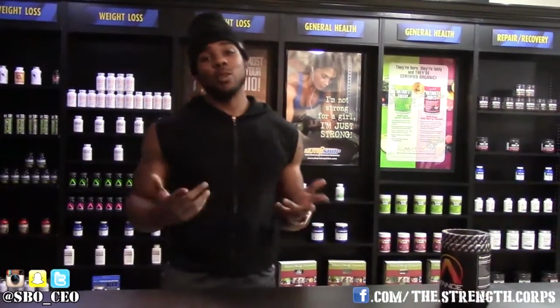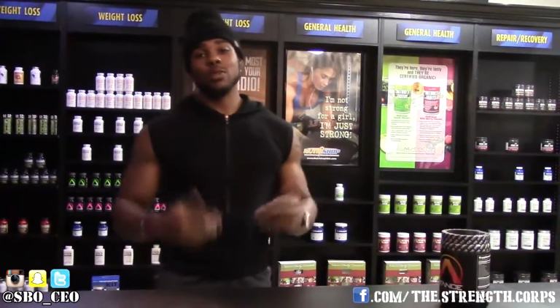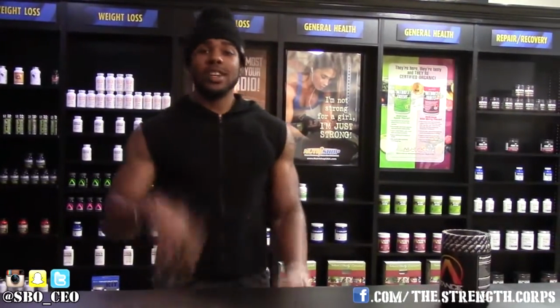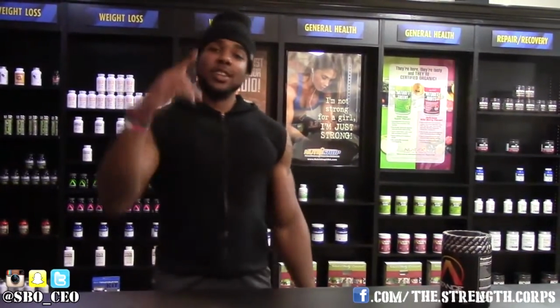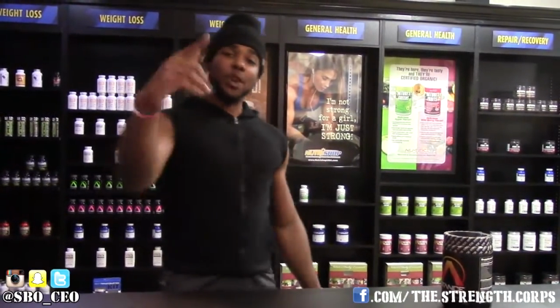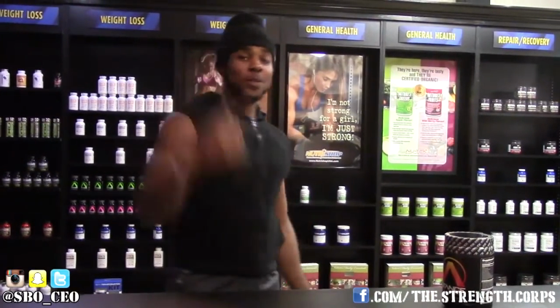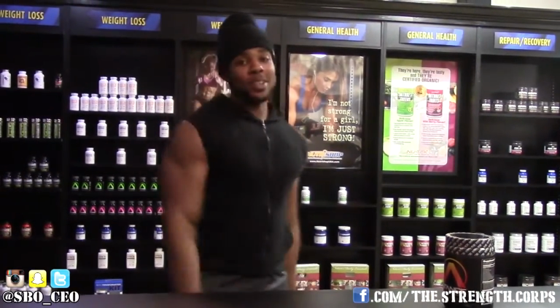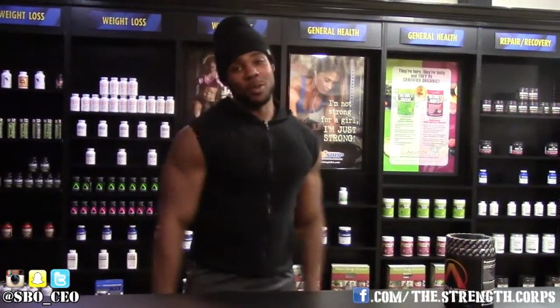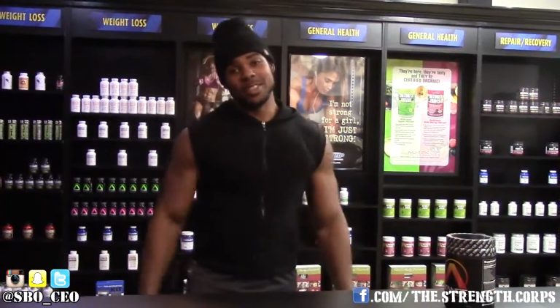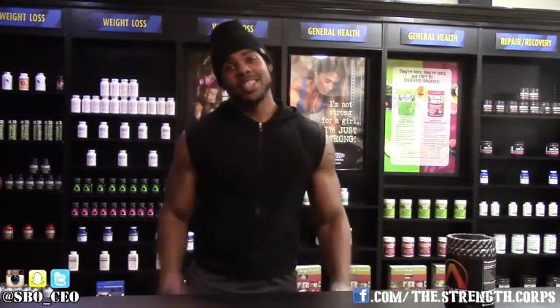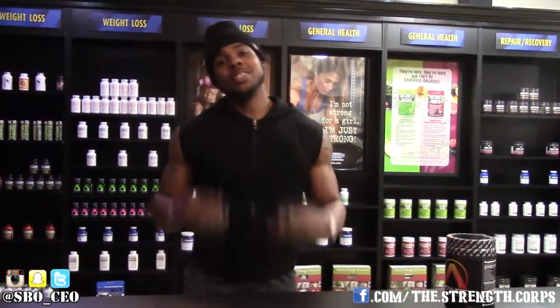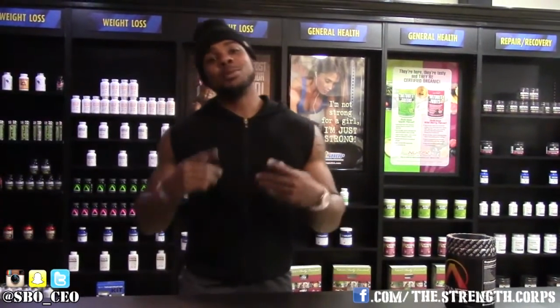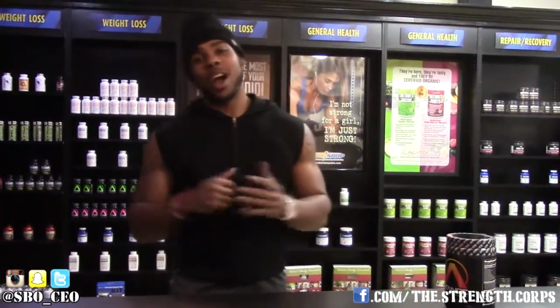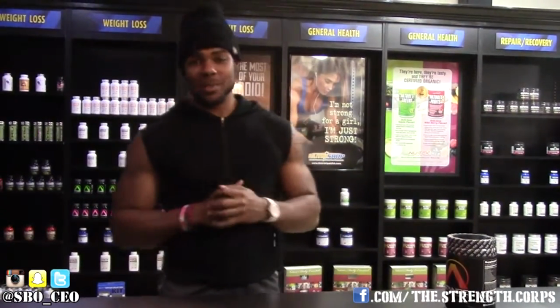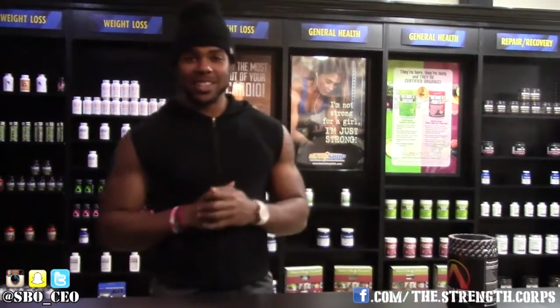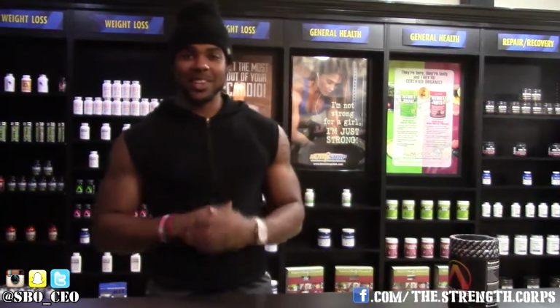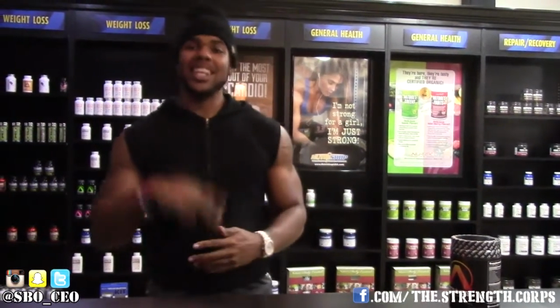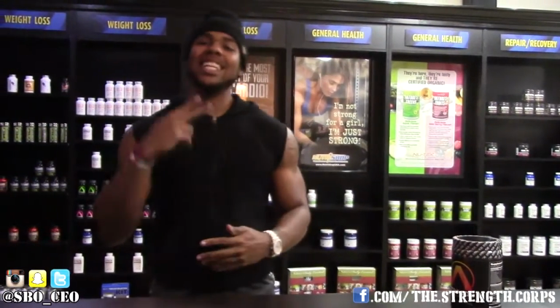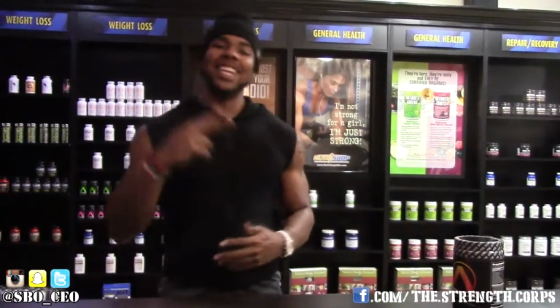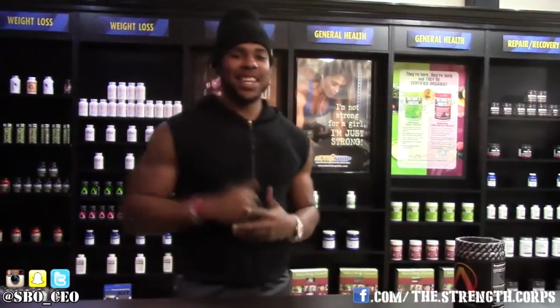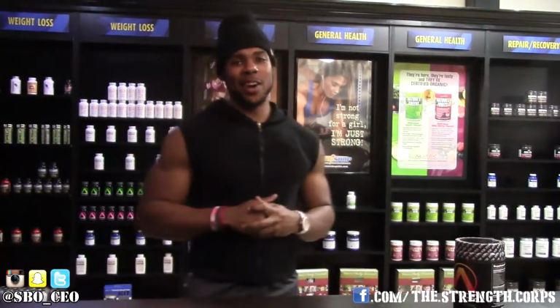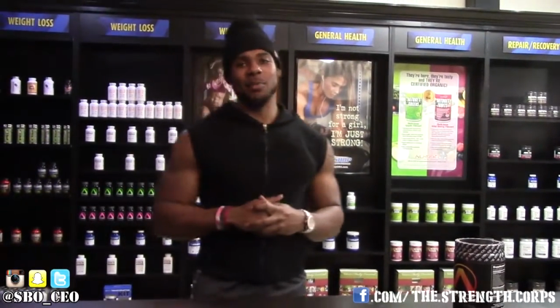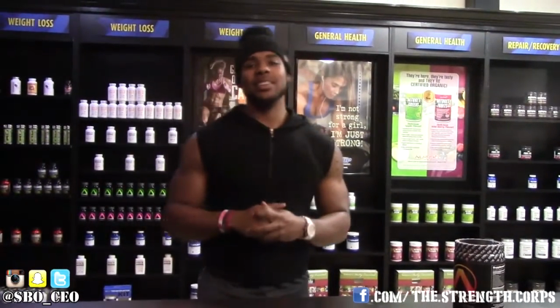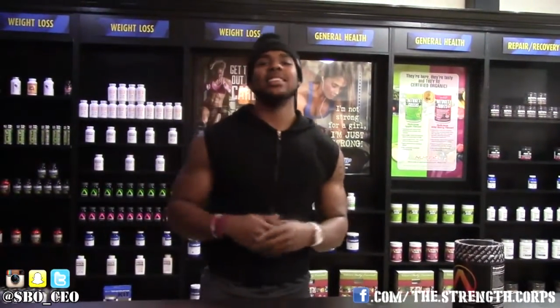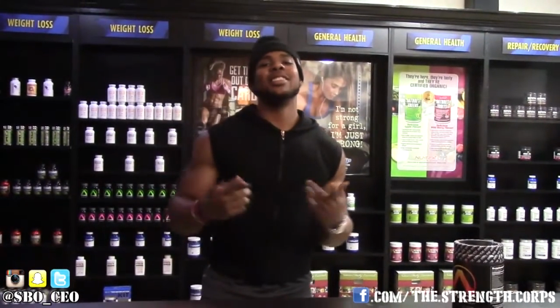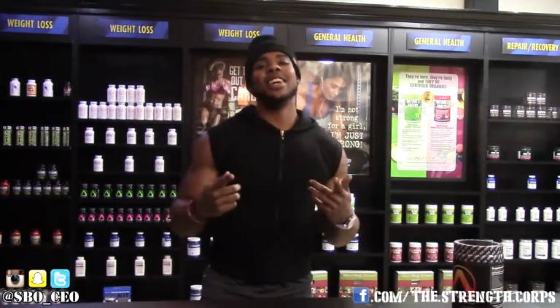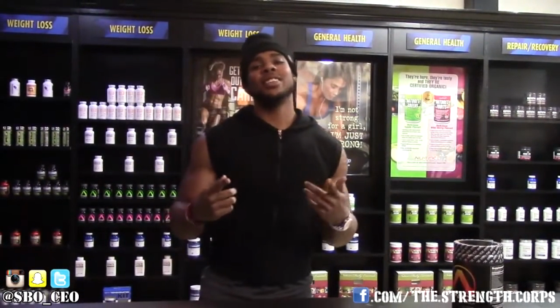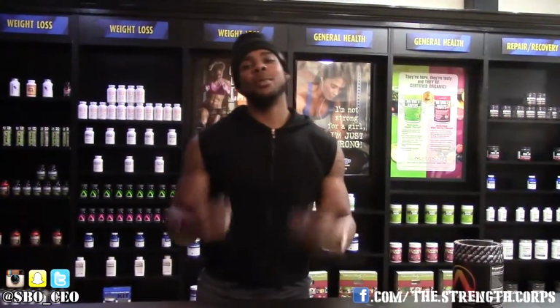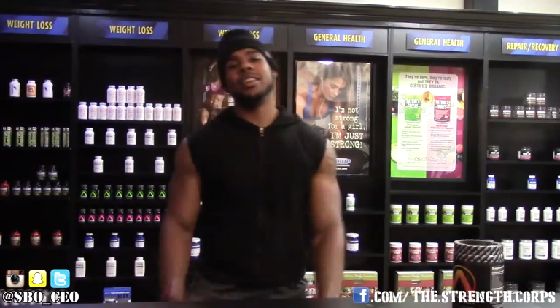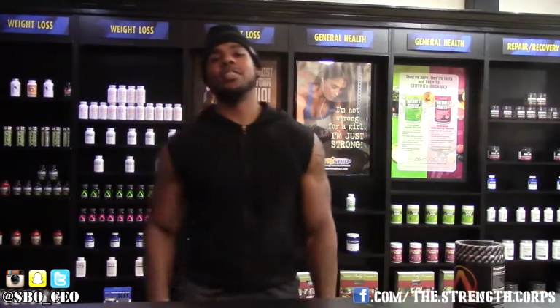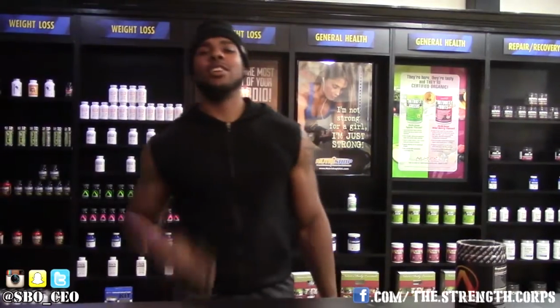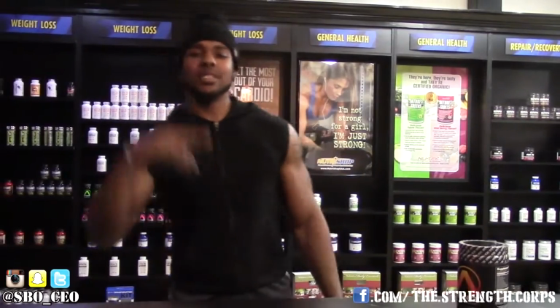Don't forget the orders: subscribe and share, like and comment. Till next time, my devil dogs.